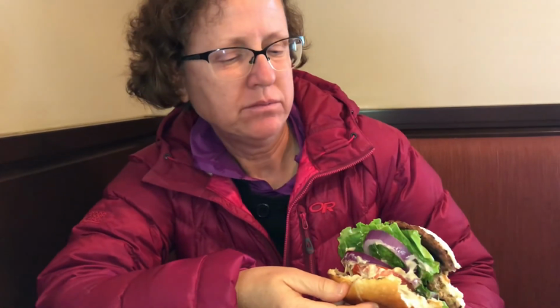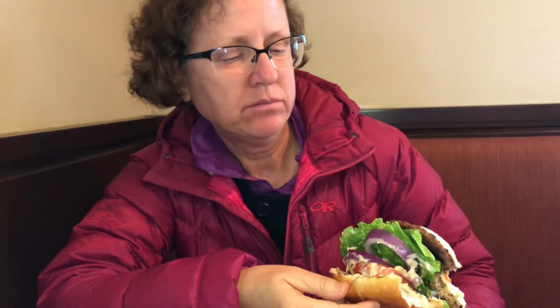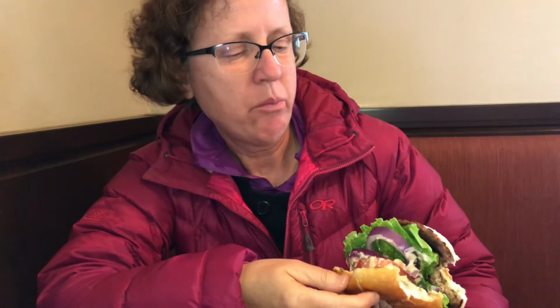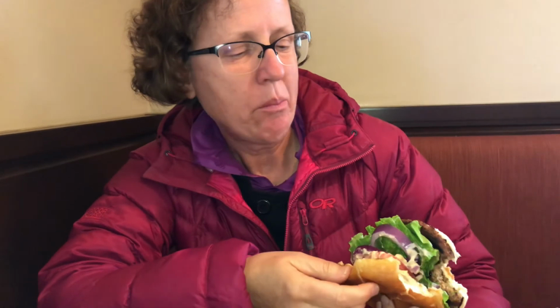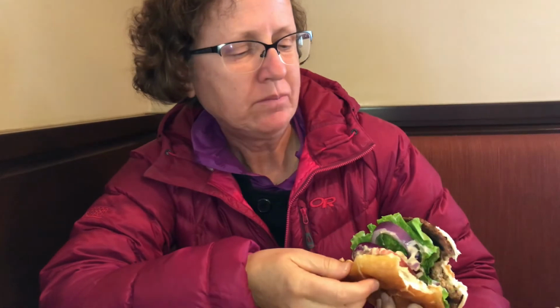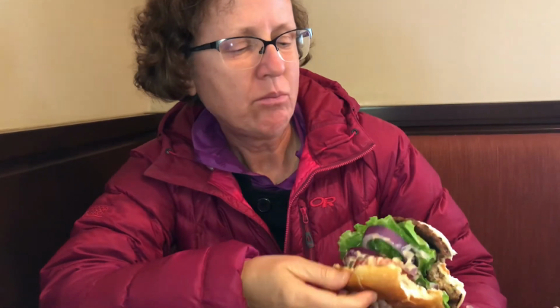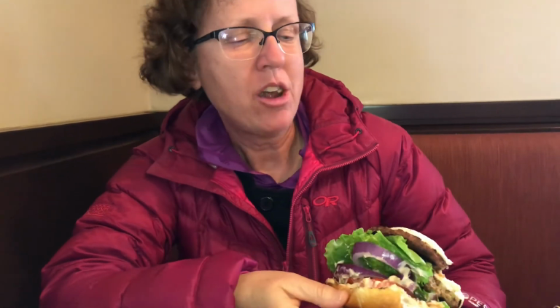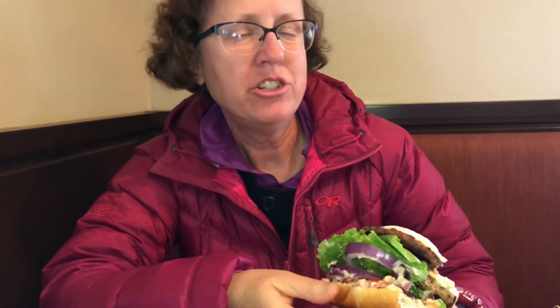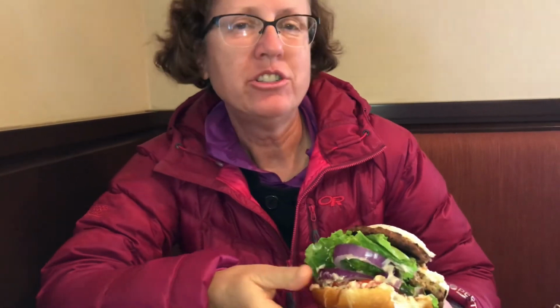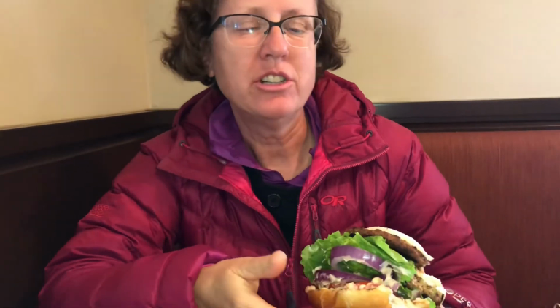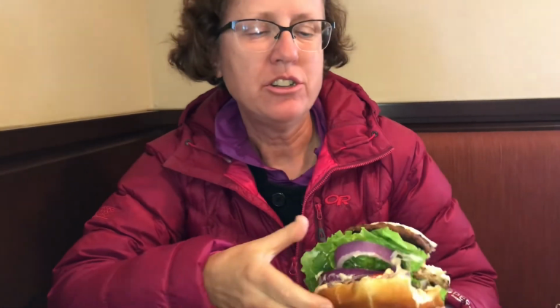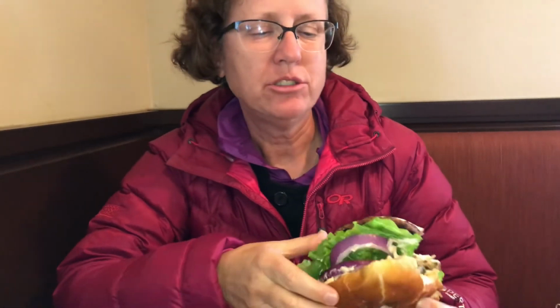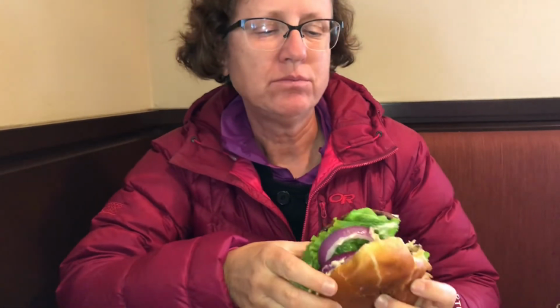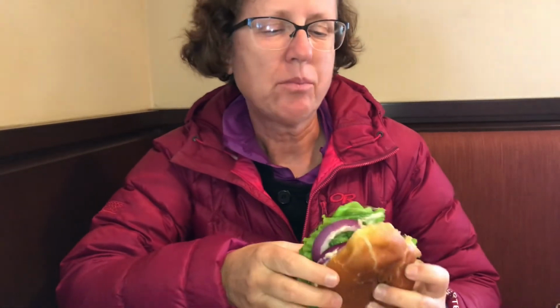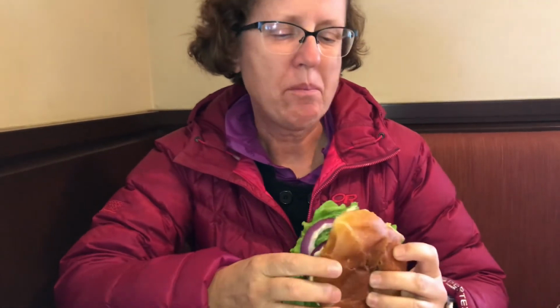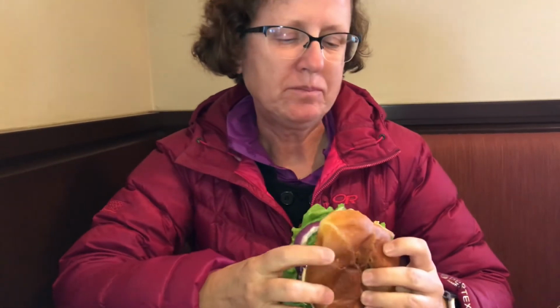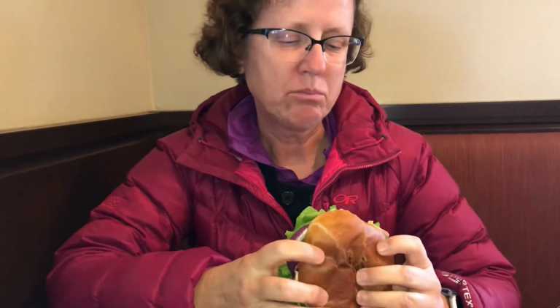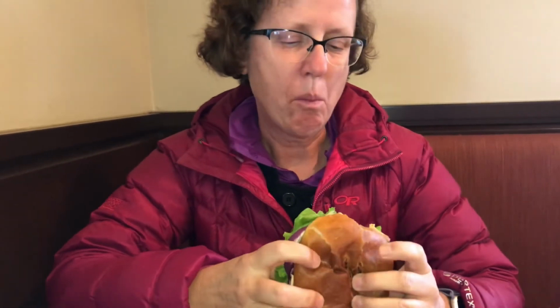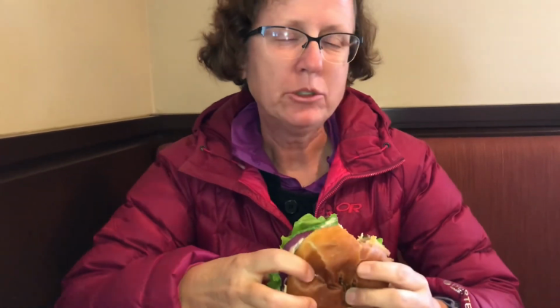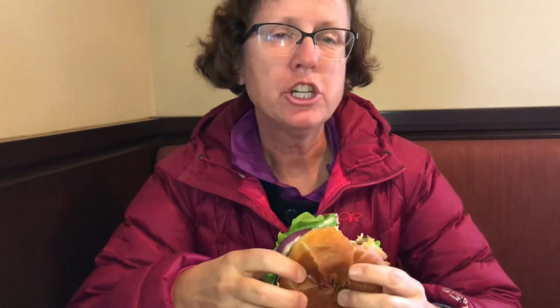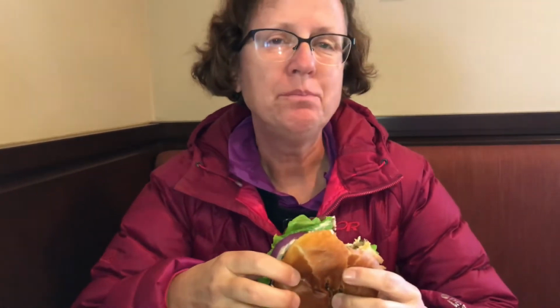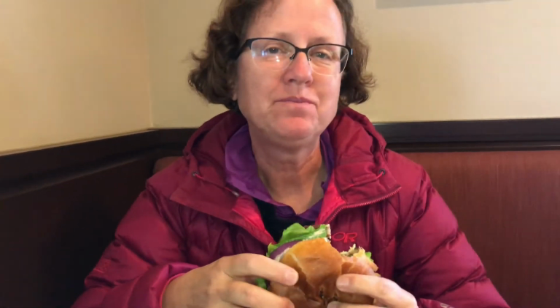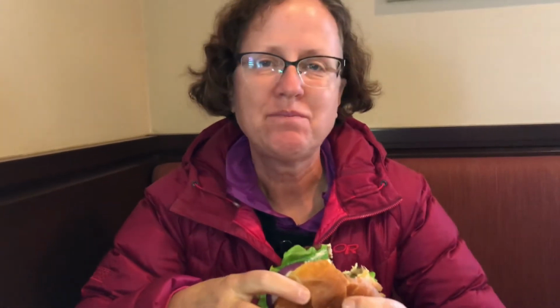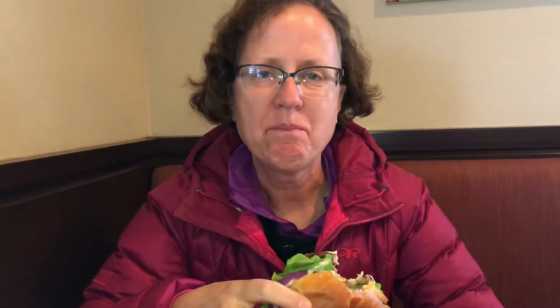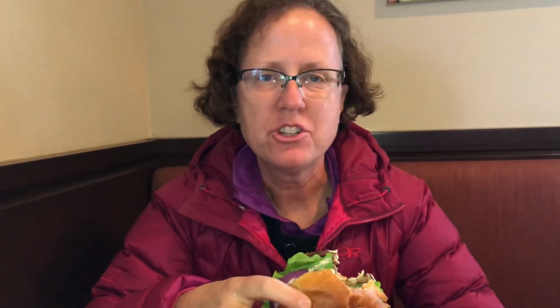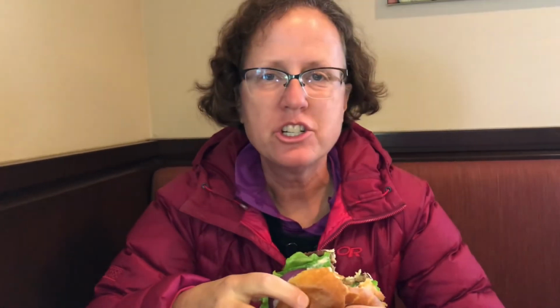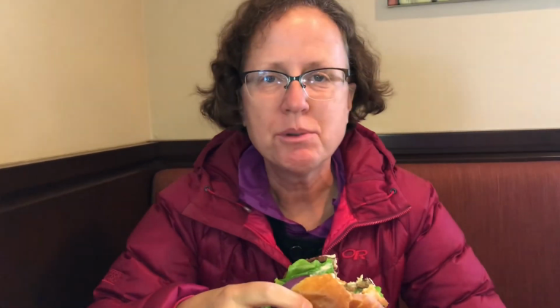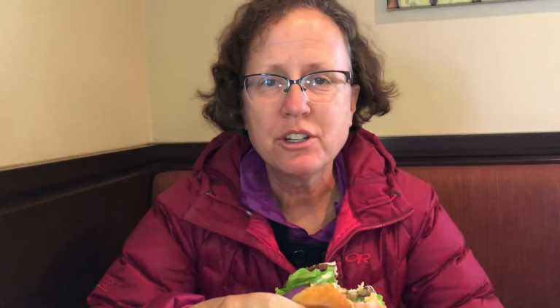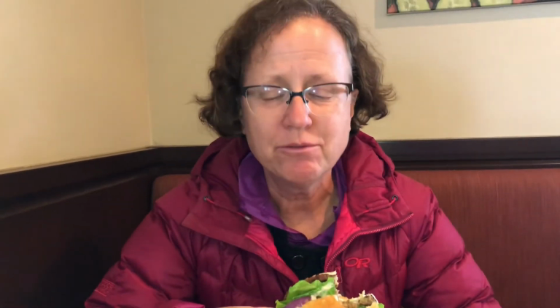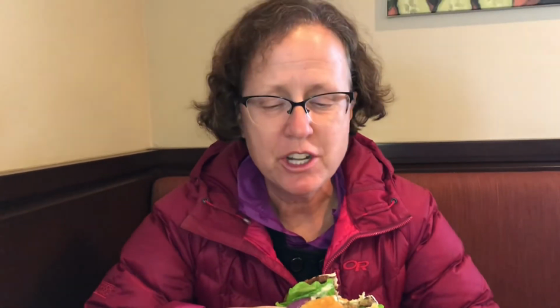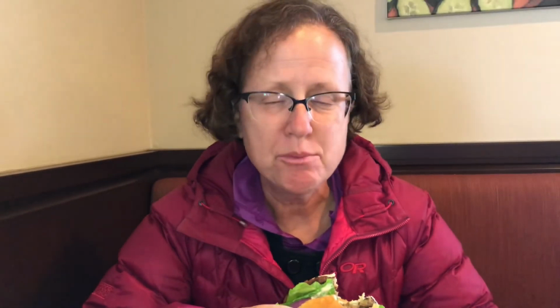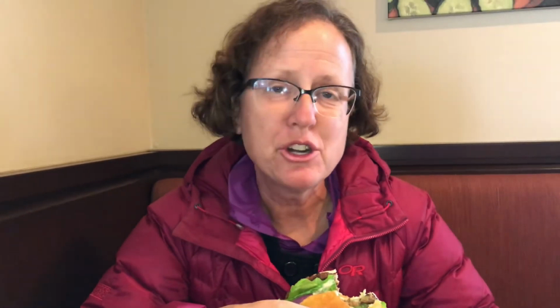Tomatoes, onions, and lettuce — it's good. It's your typical veggie burger.